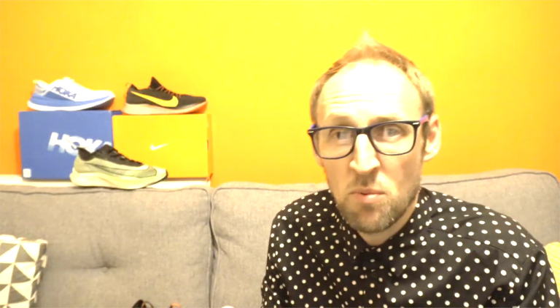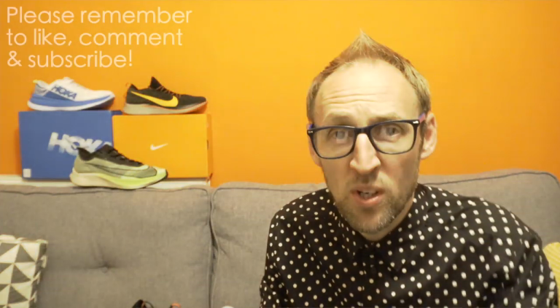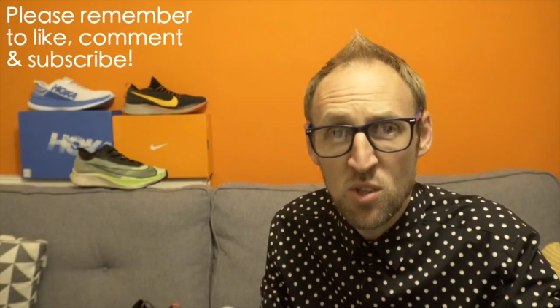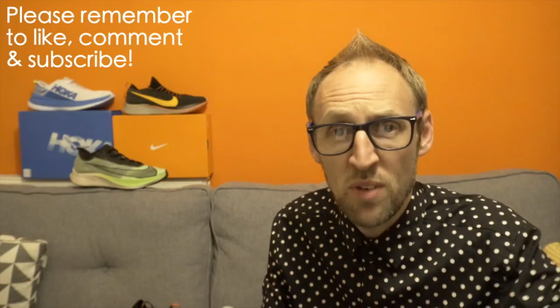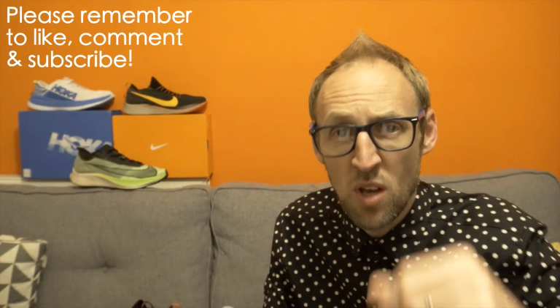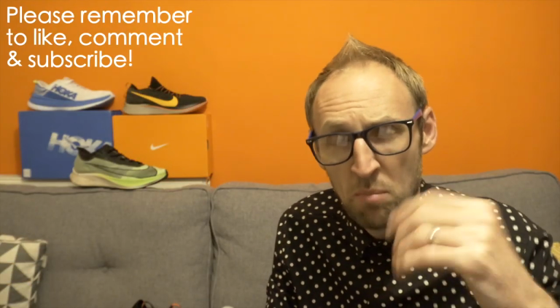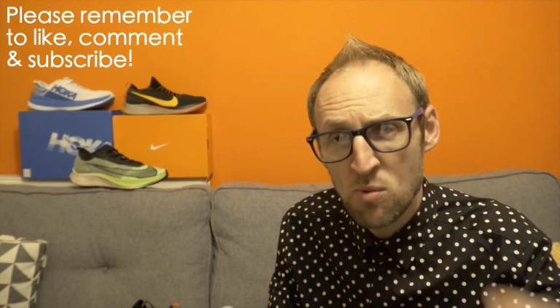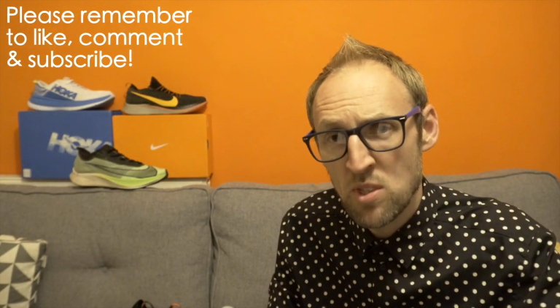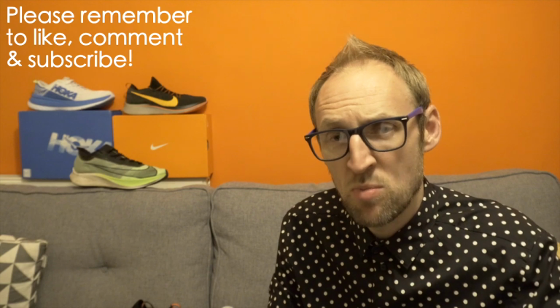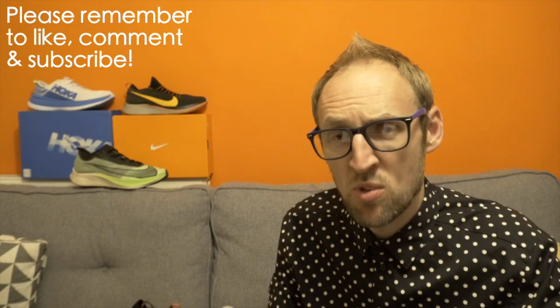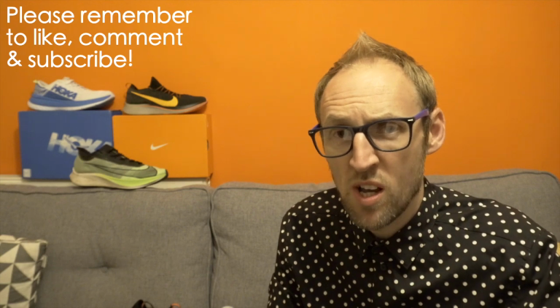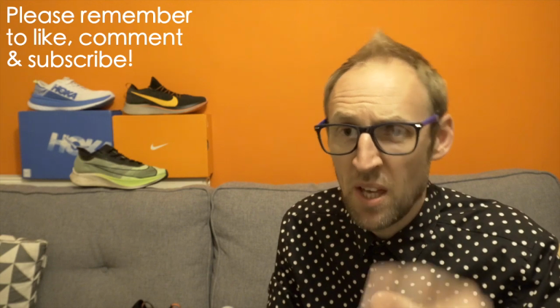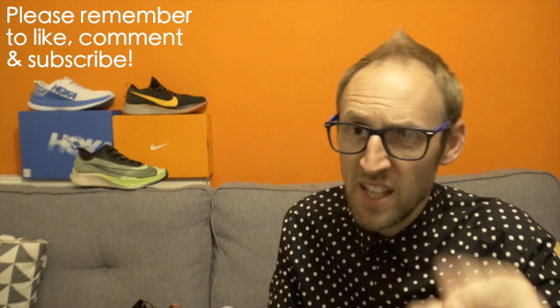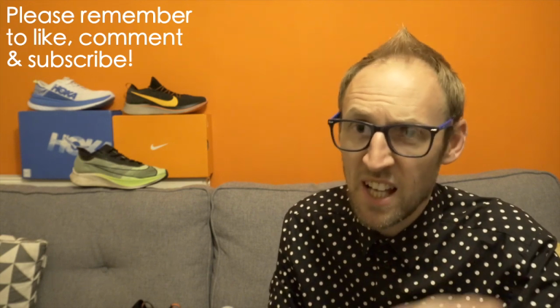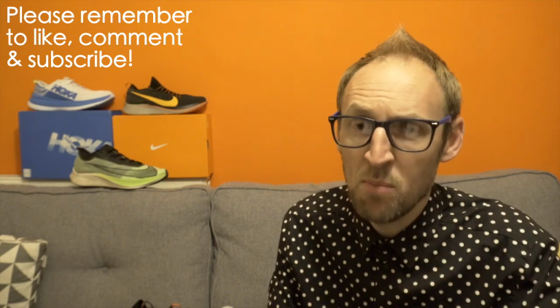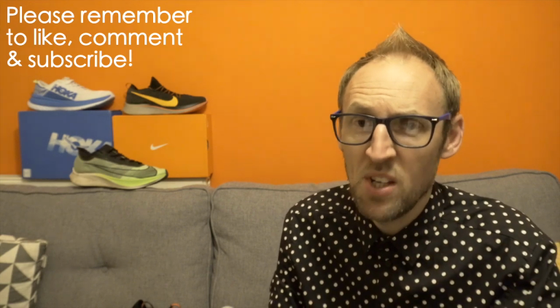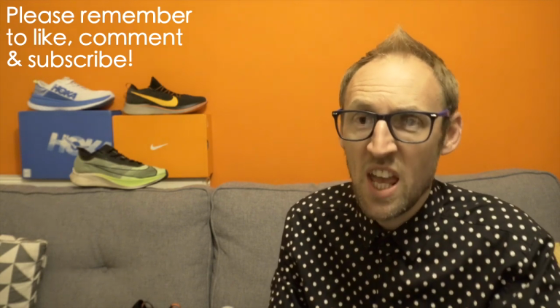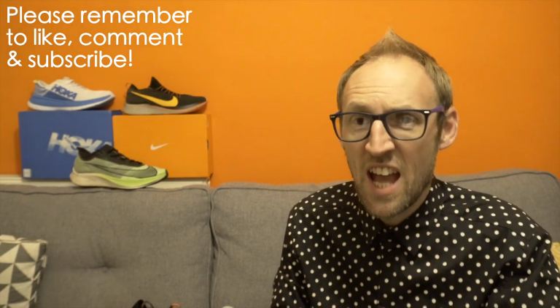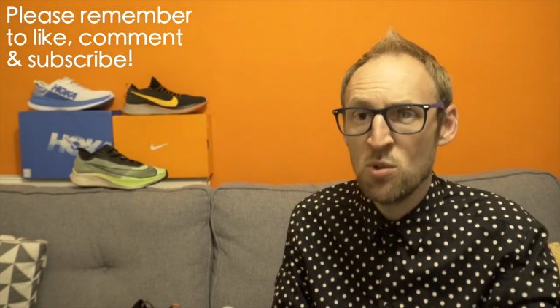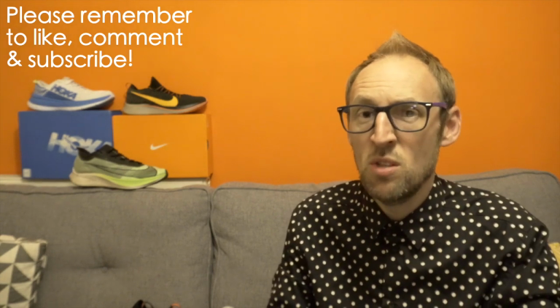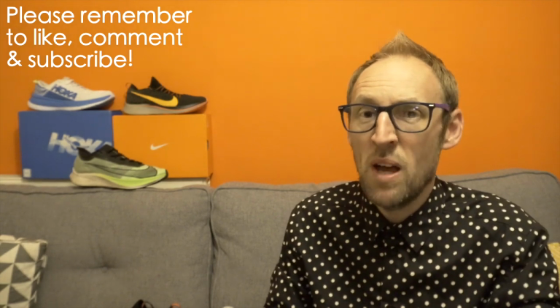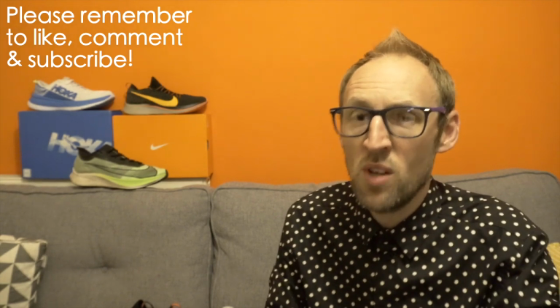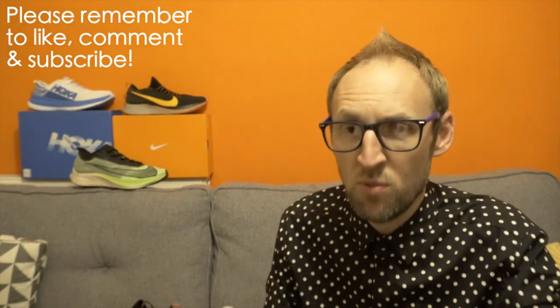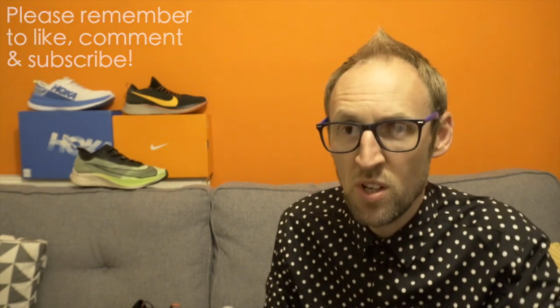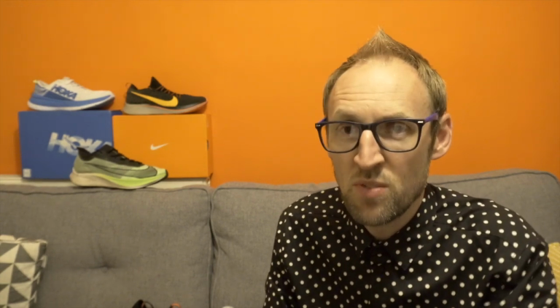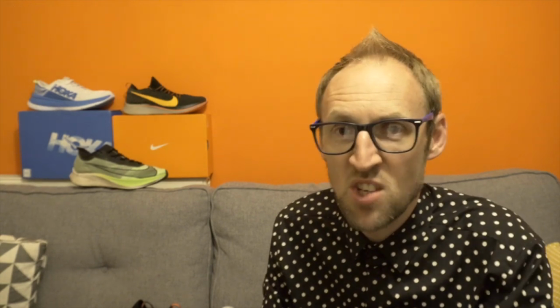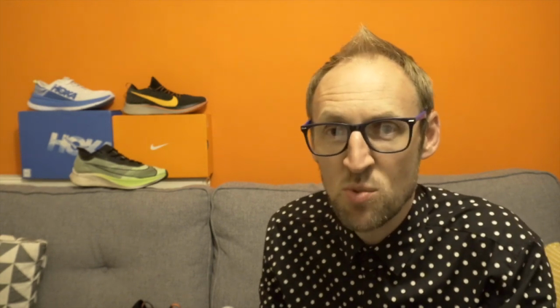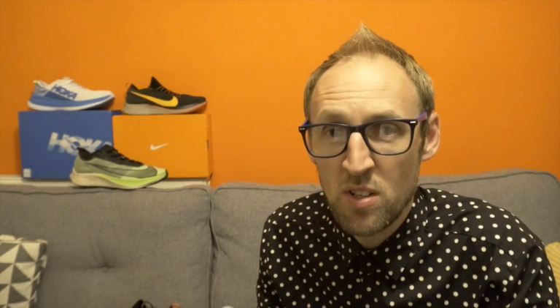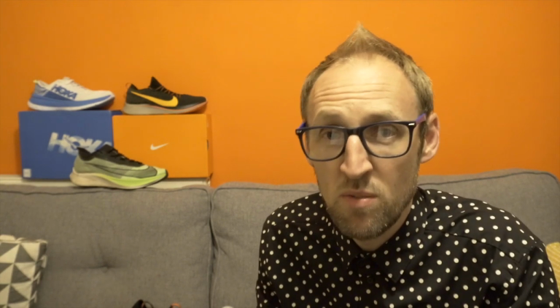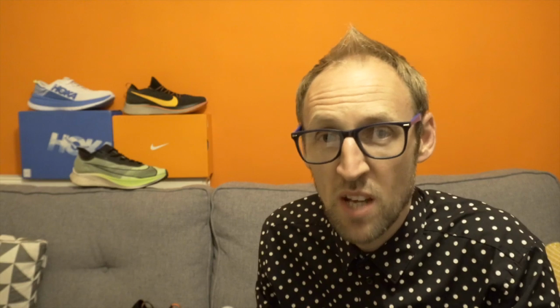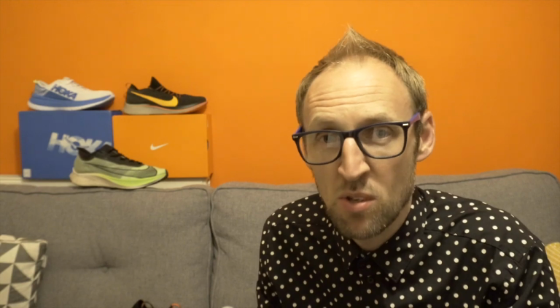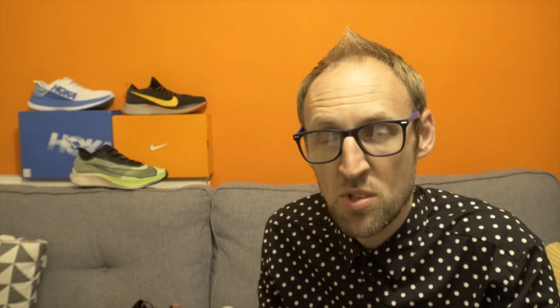Before I get into the review, please remember to subscribe, hit that like button and also the bell for notifications when new videos are launched.